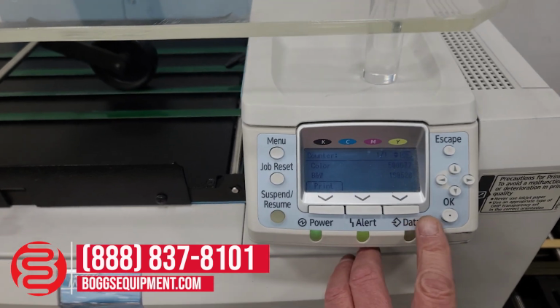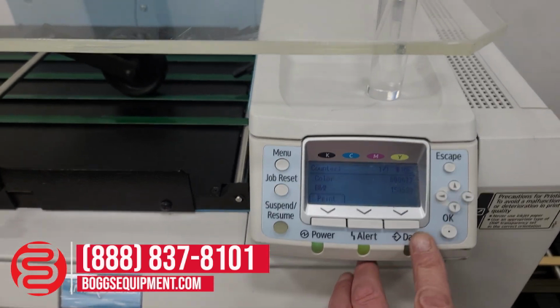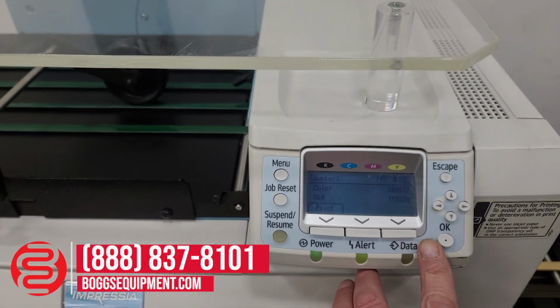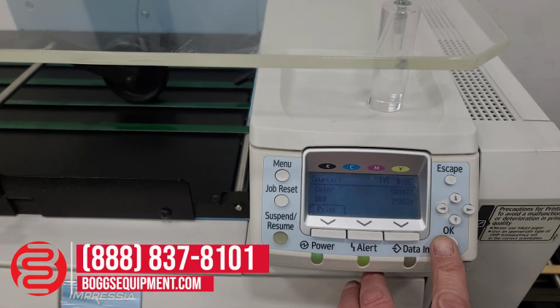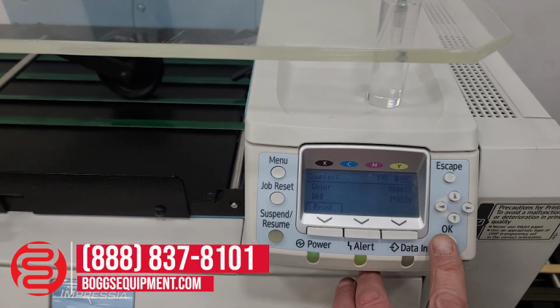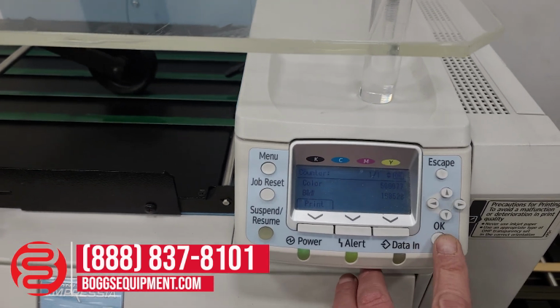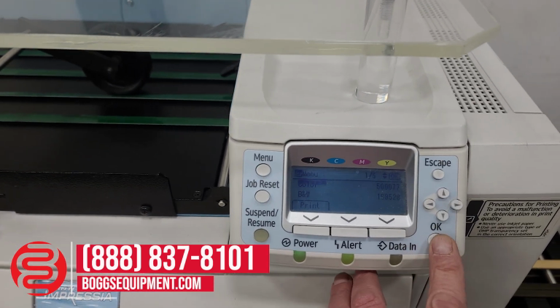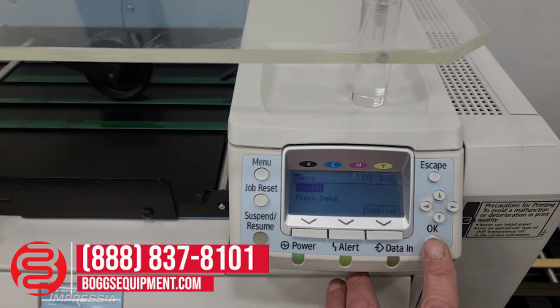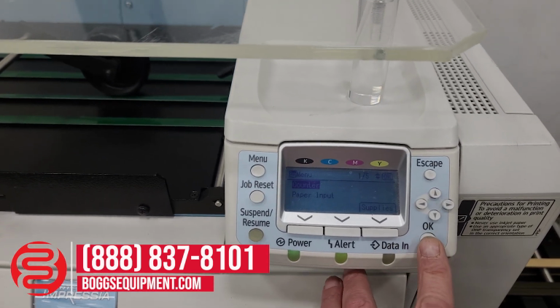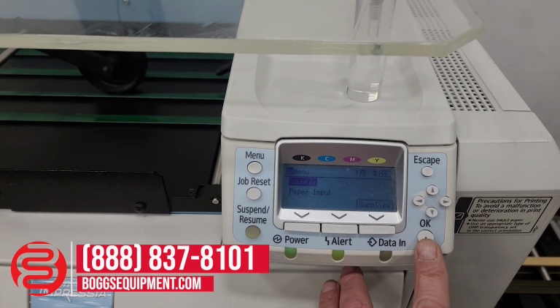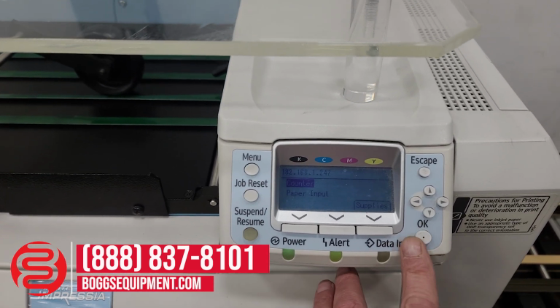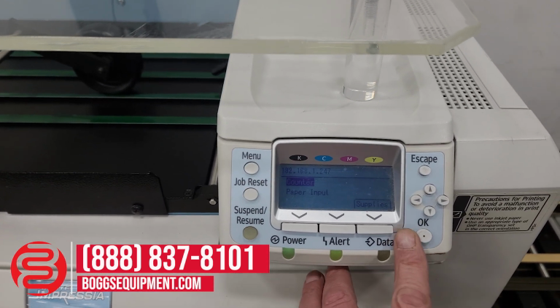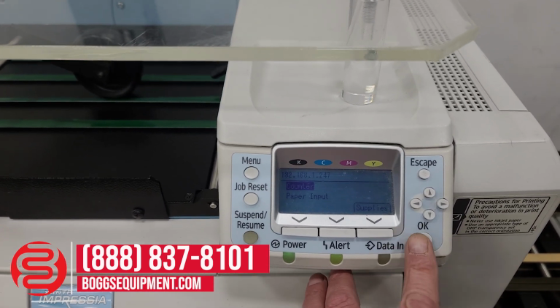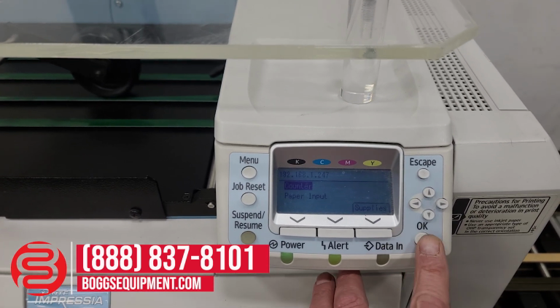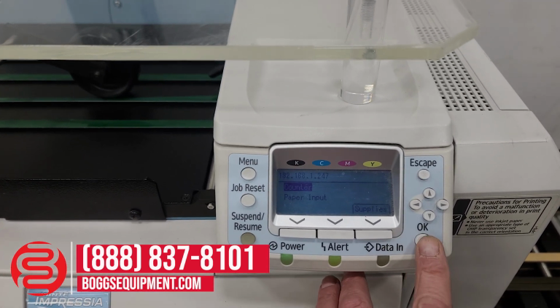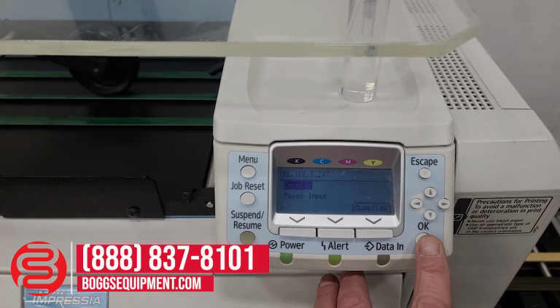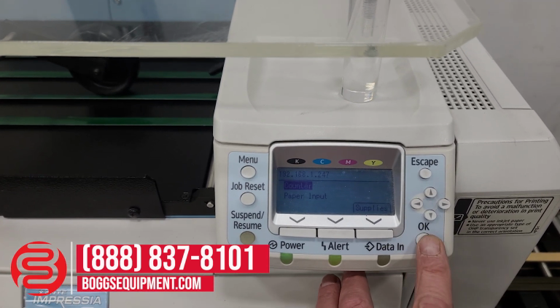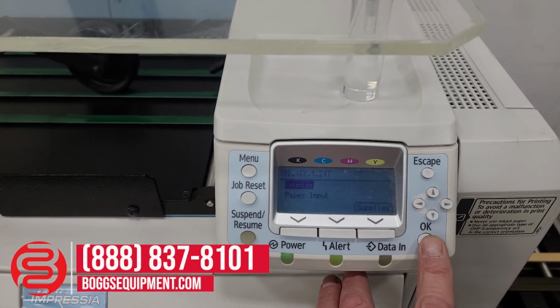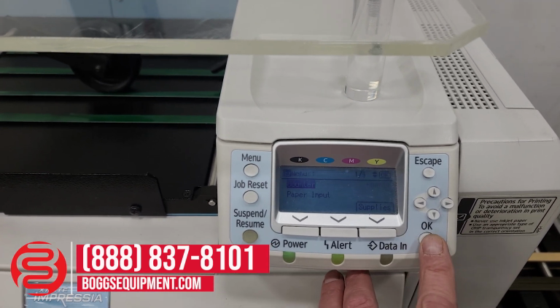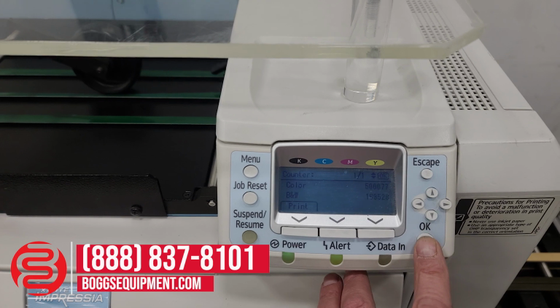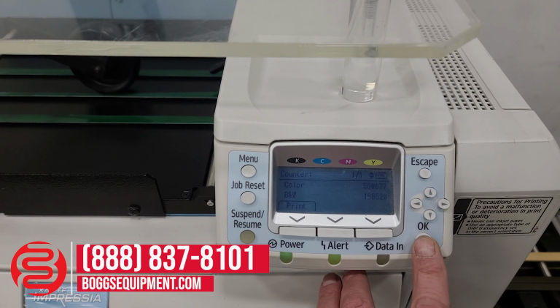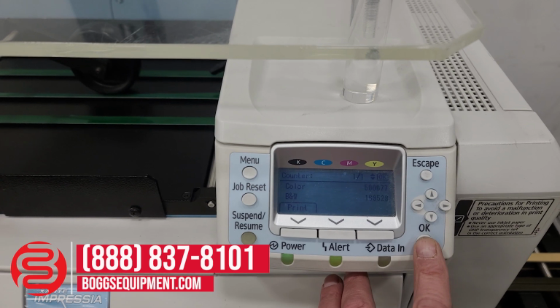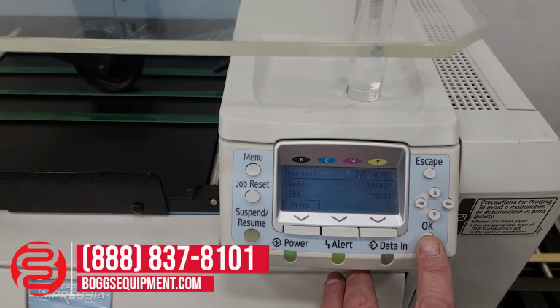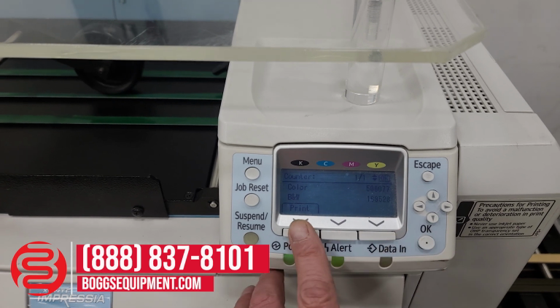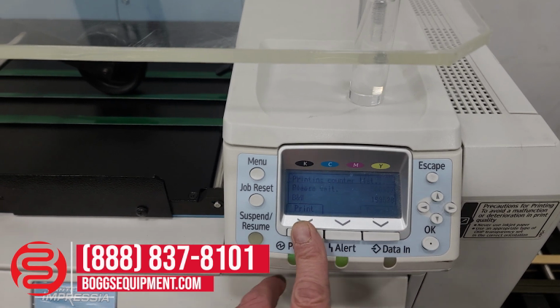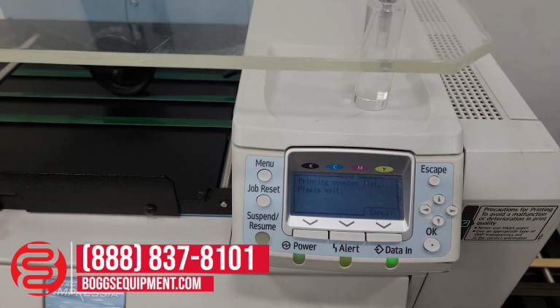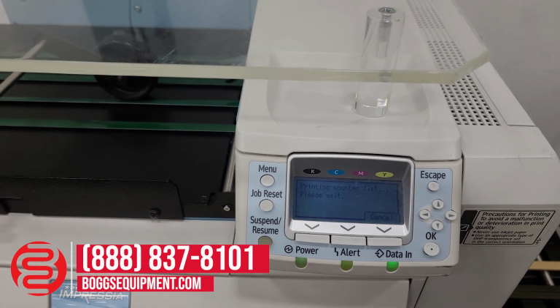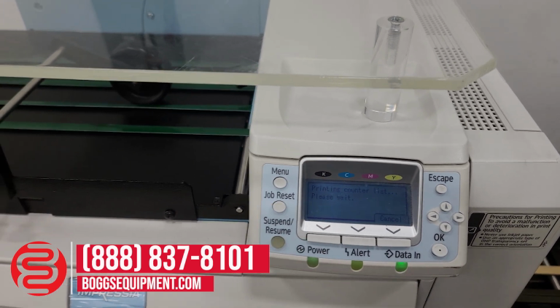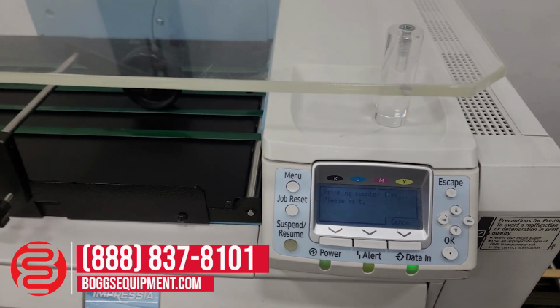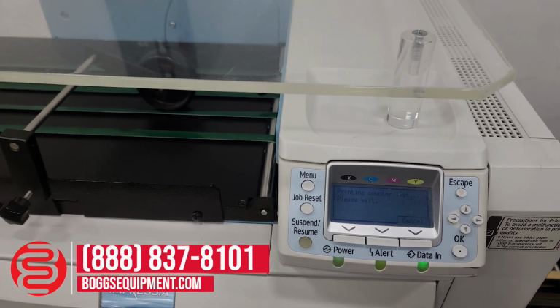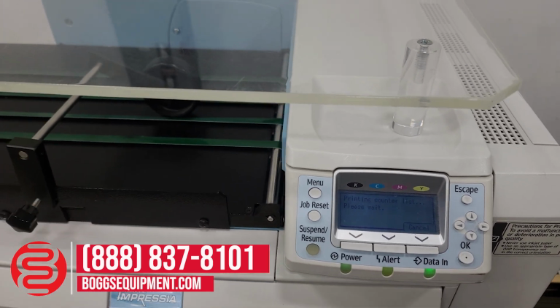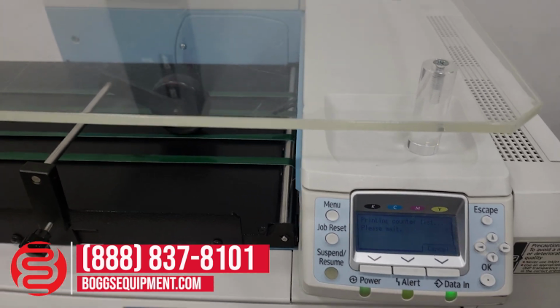For the counter on this machine, we'll print the sheet off.